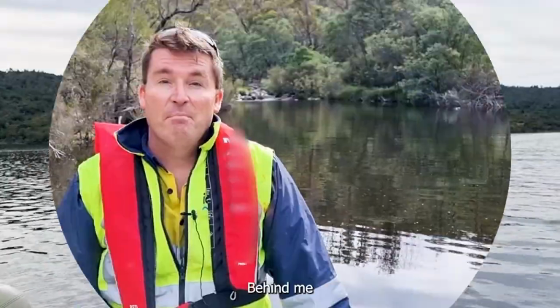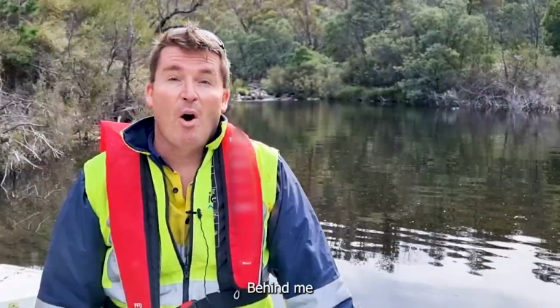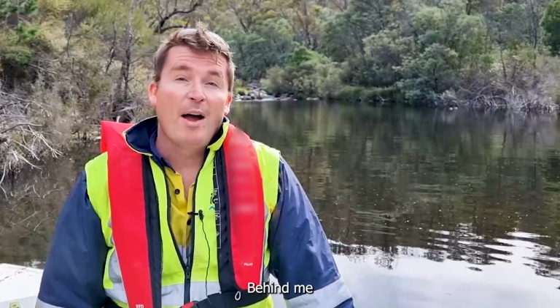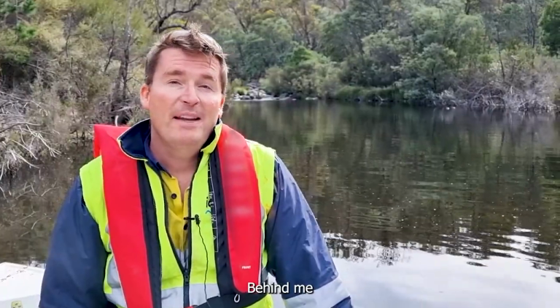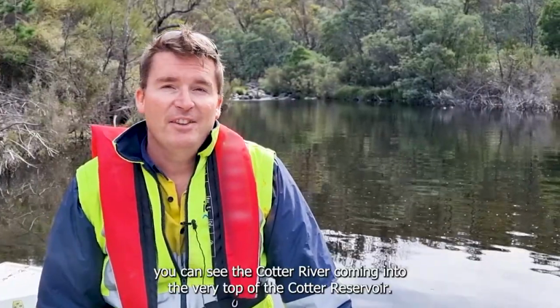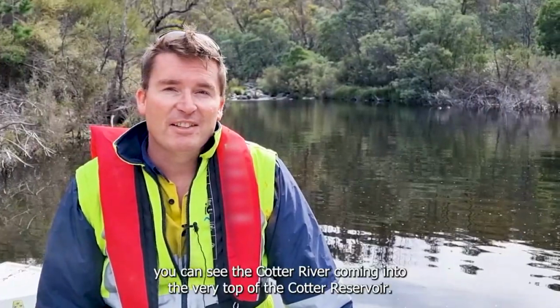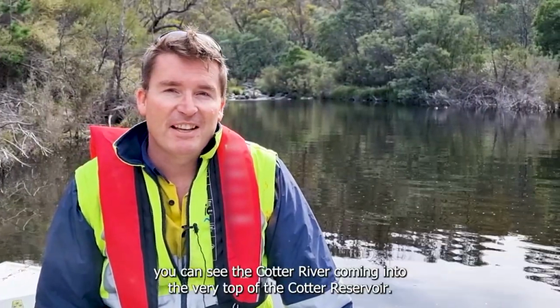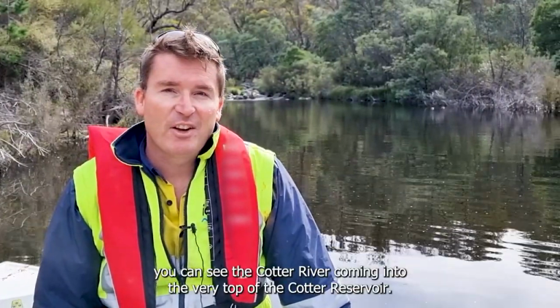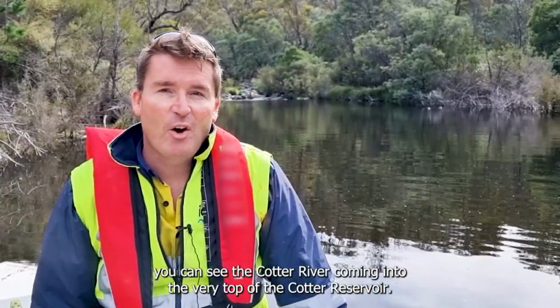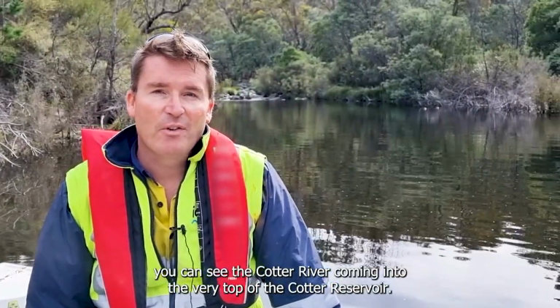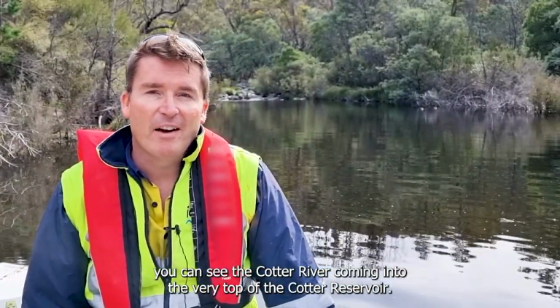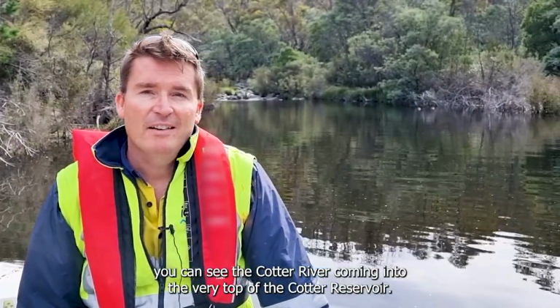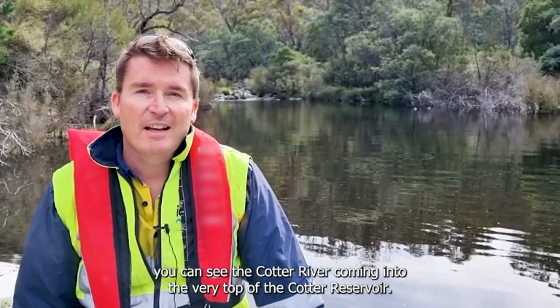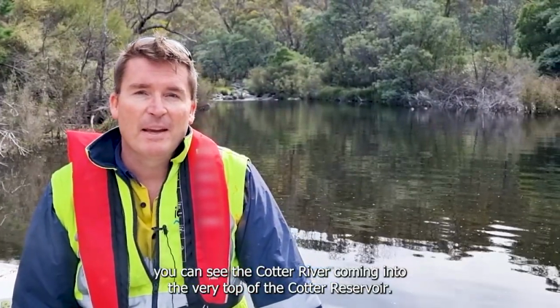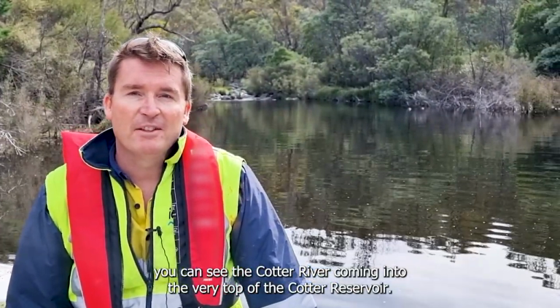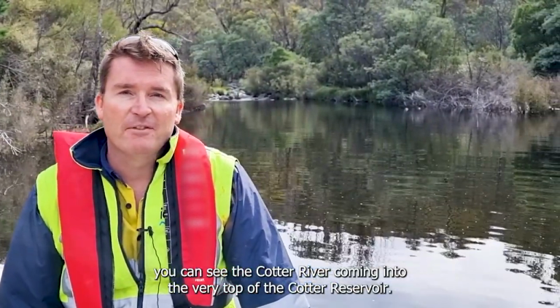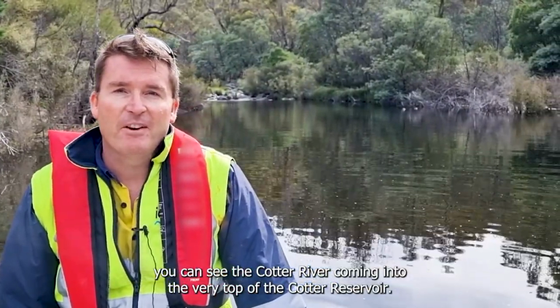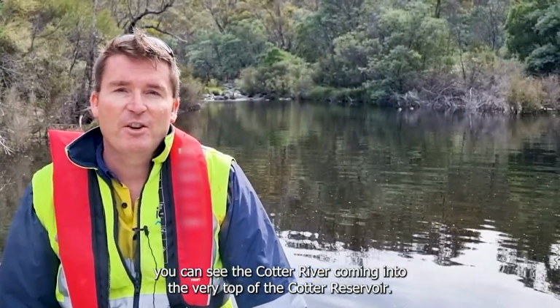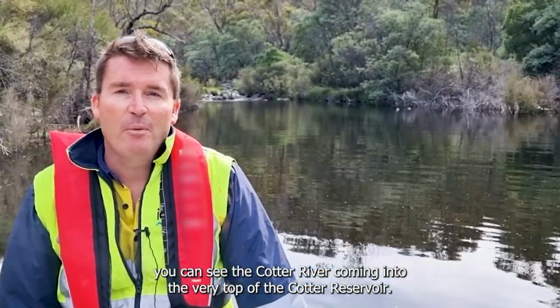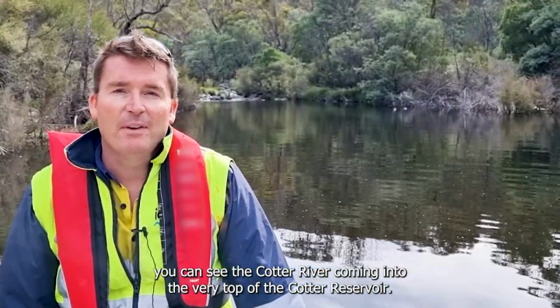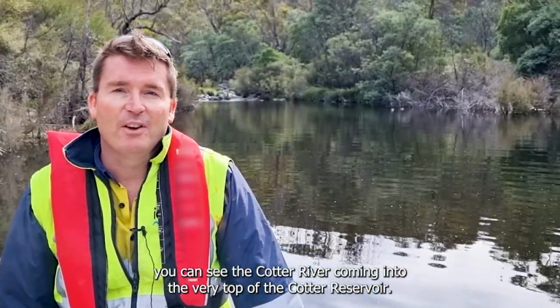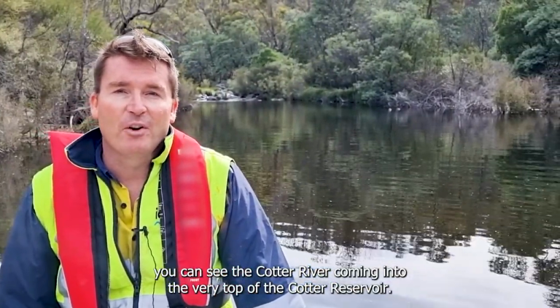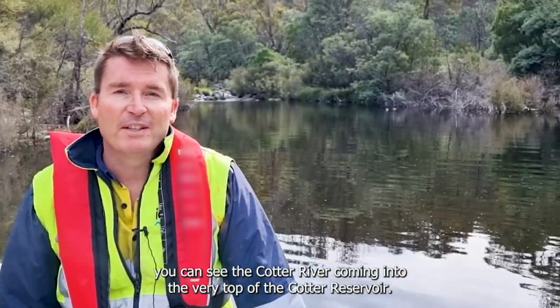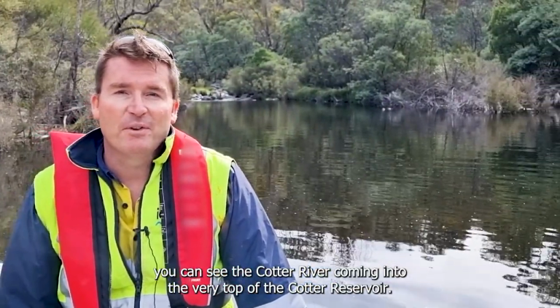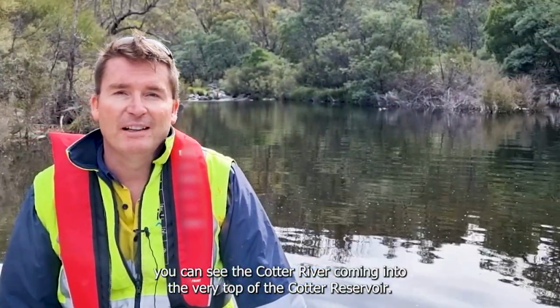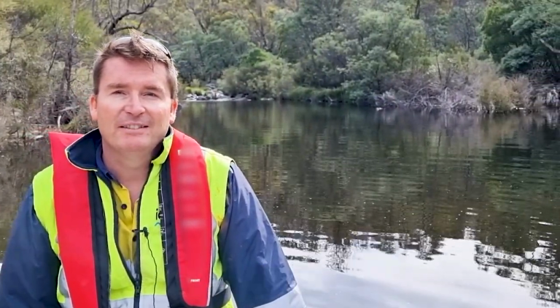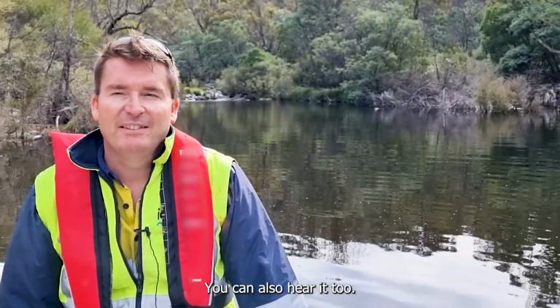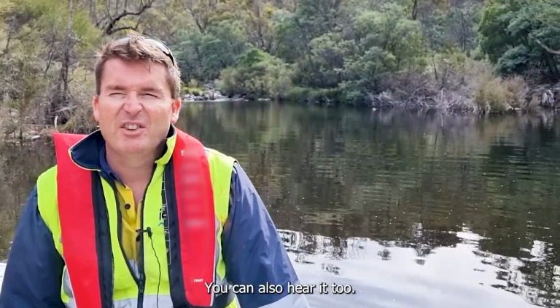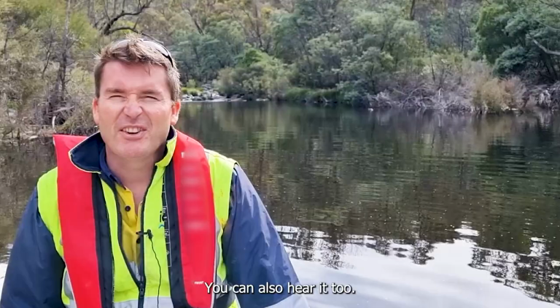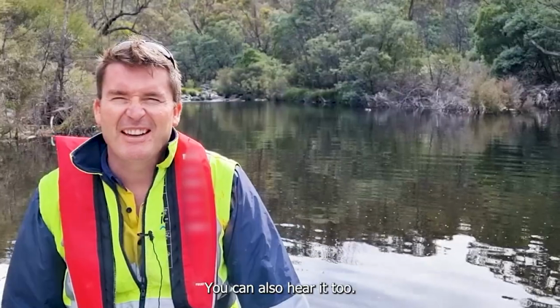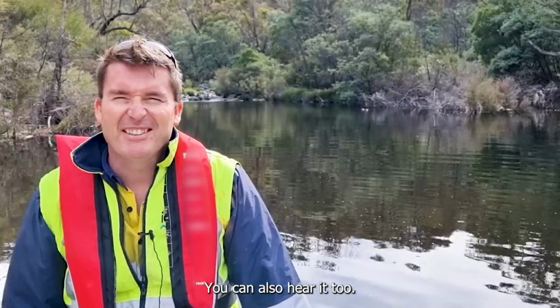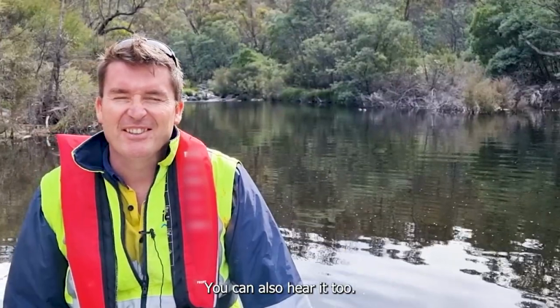Behind me you can see the Cotter River coming into the very top of the Cotter Reservoir — you can also hear it.